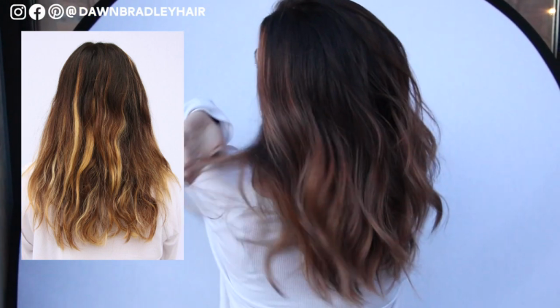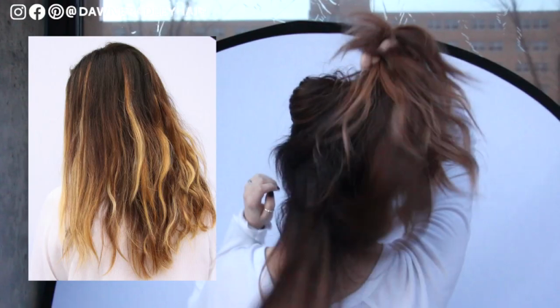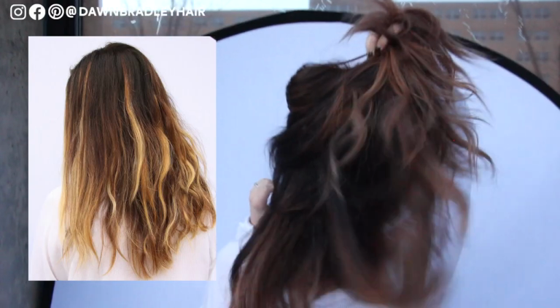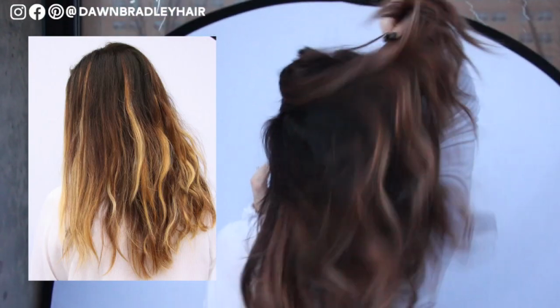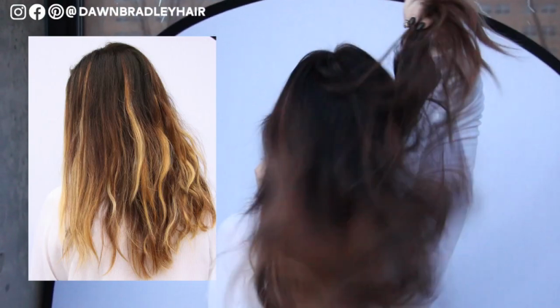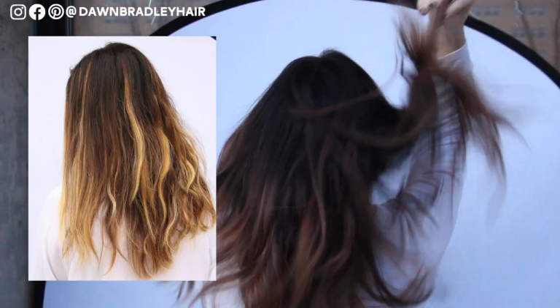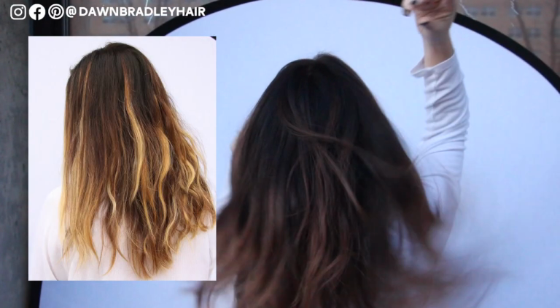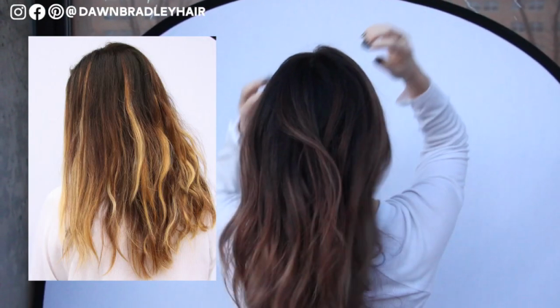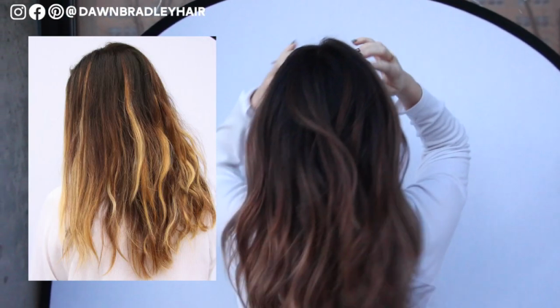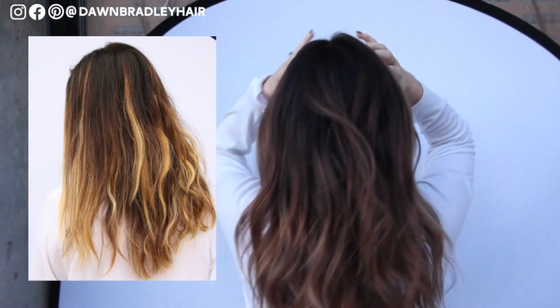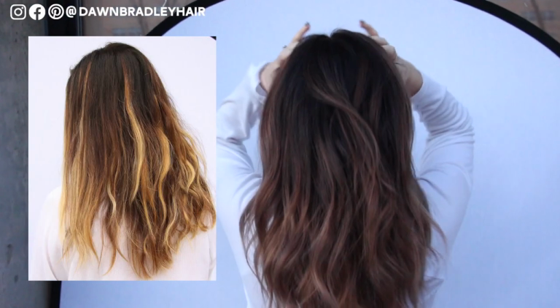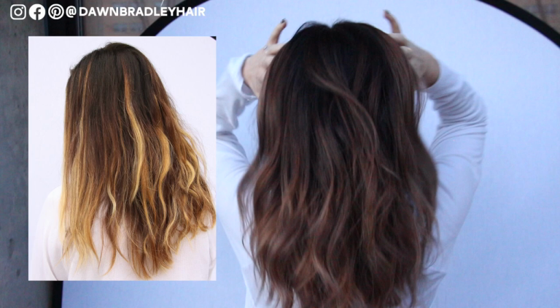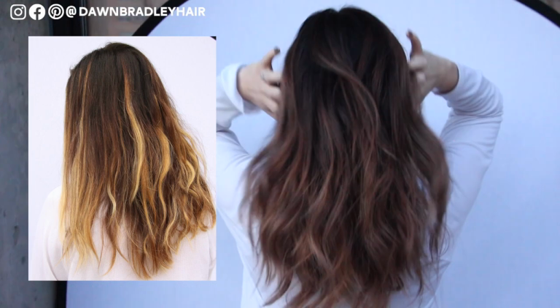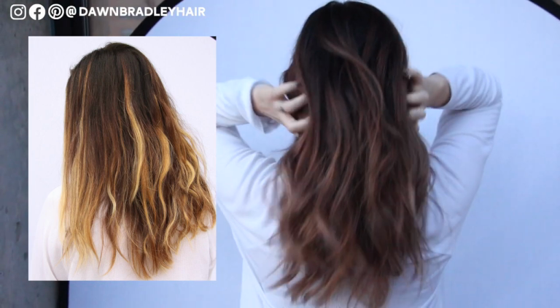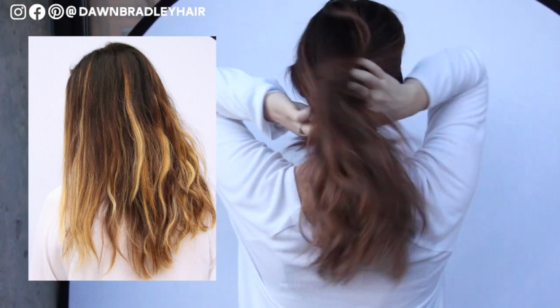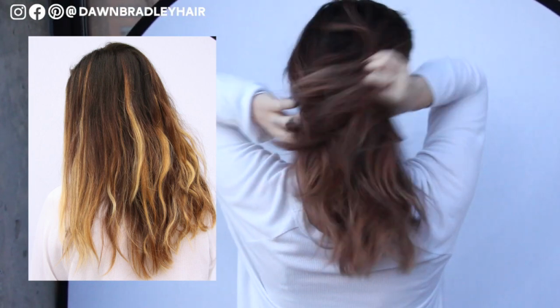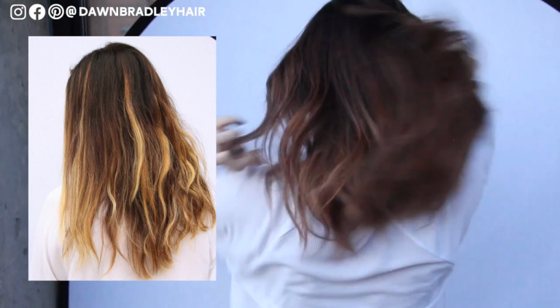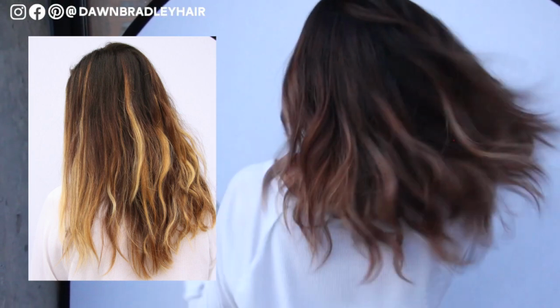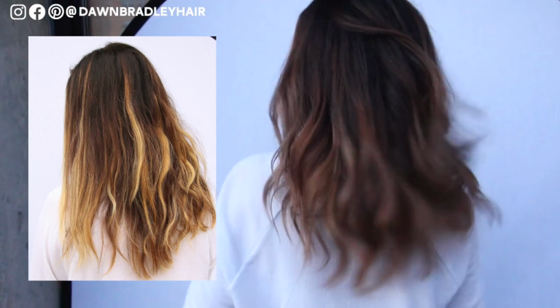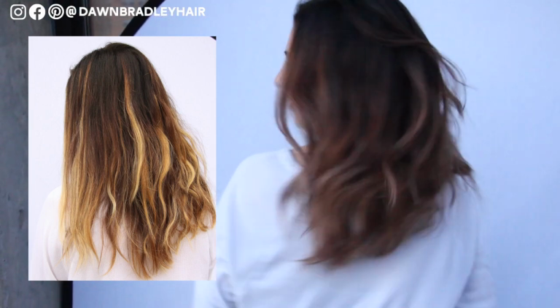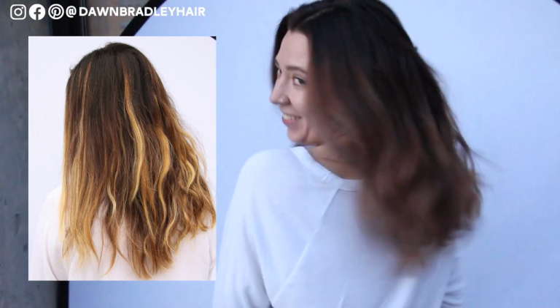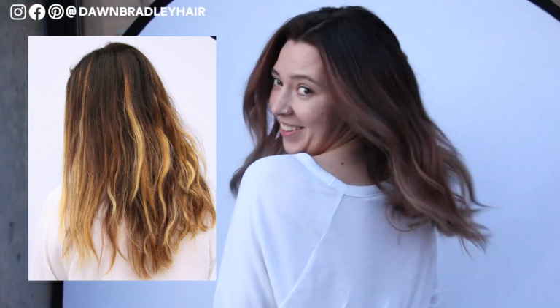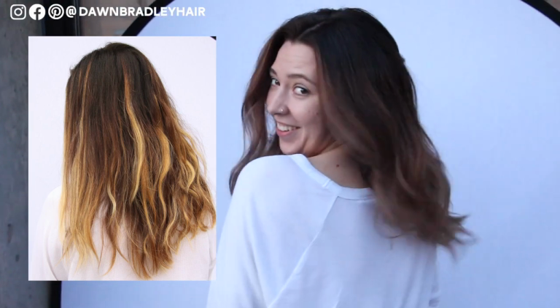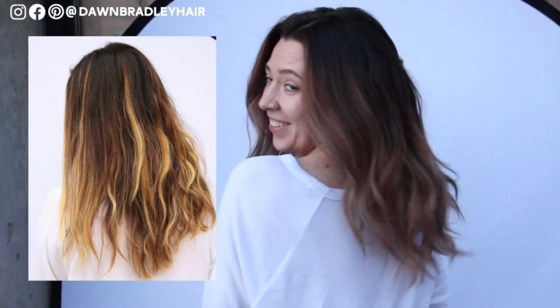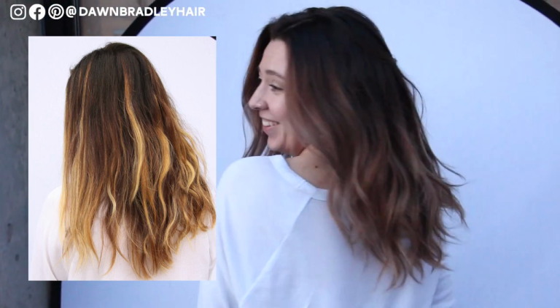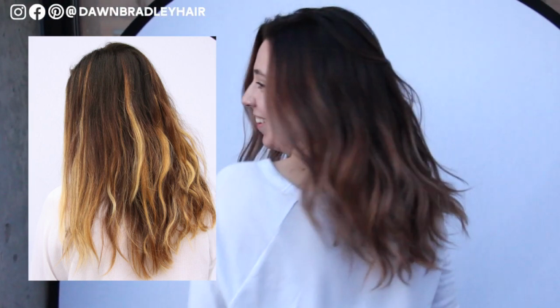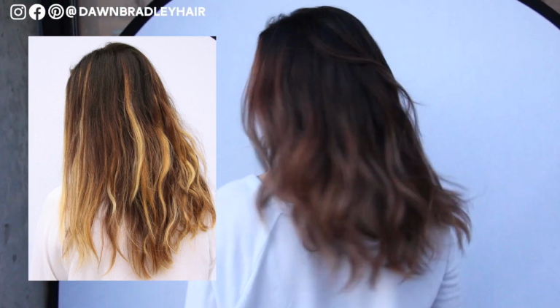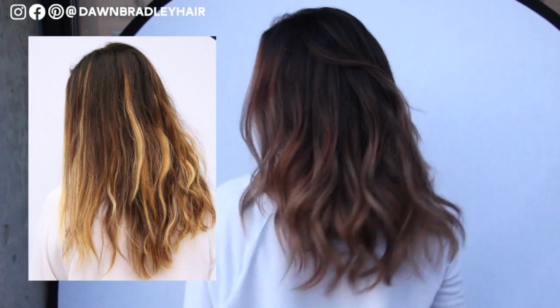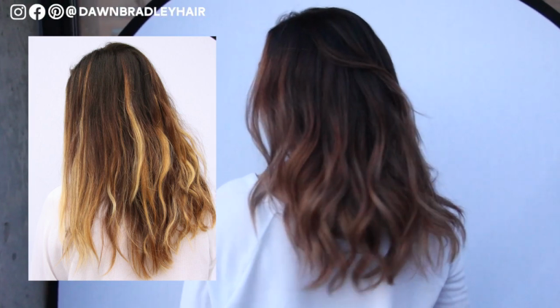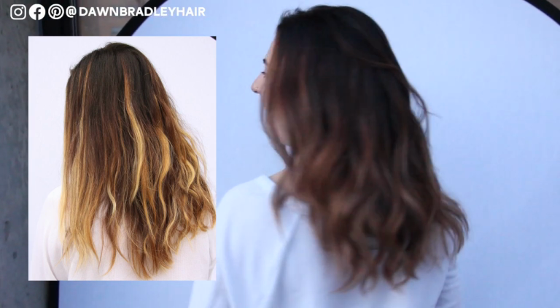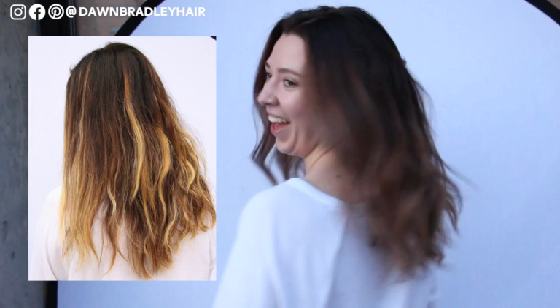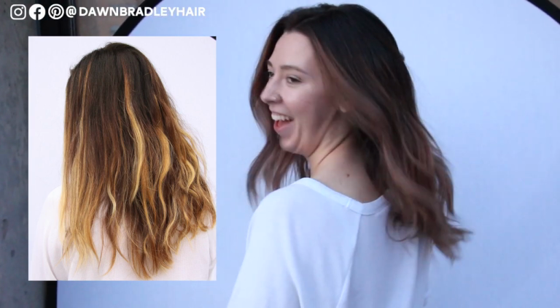No foils were involved — all open air hair painting. You are going to love this transformation.